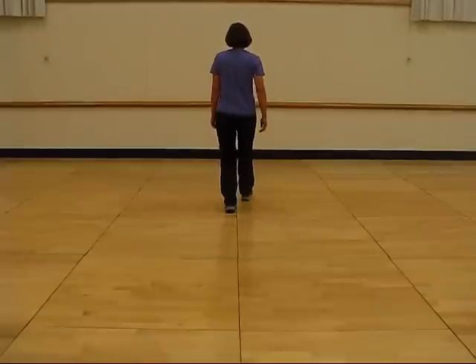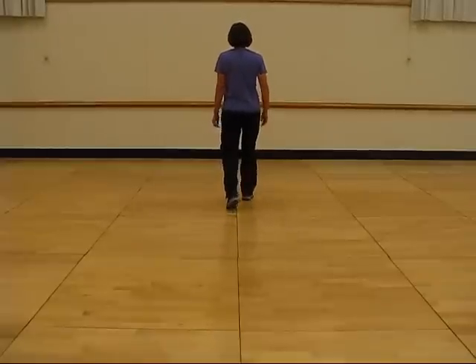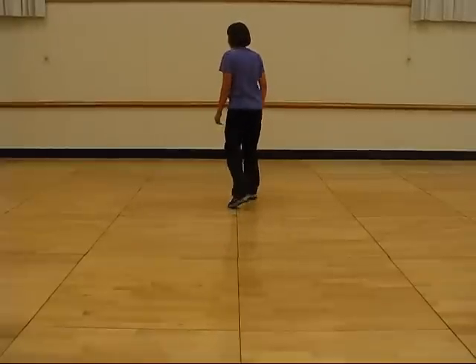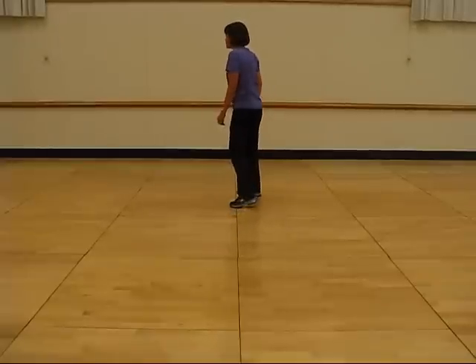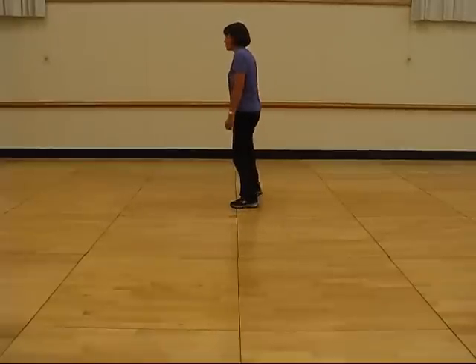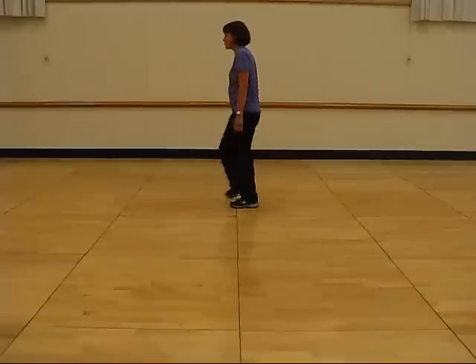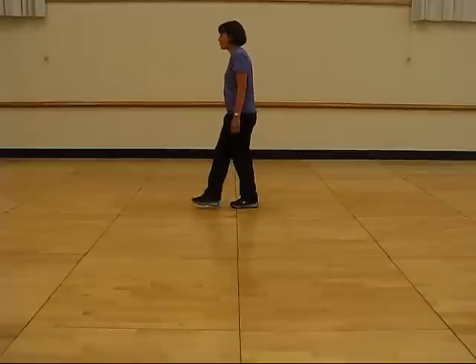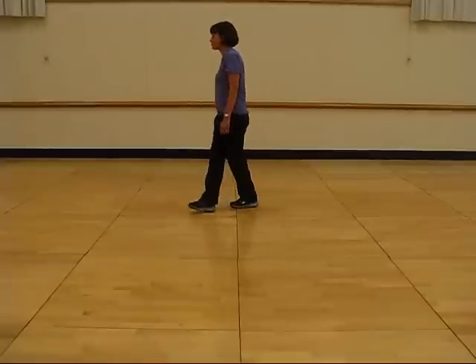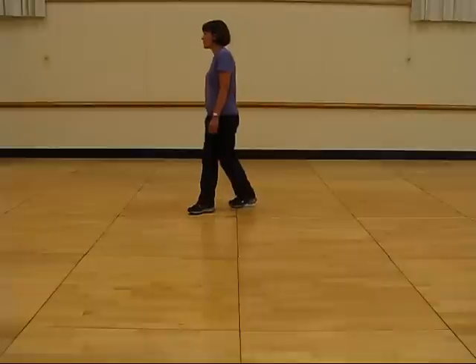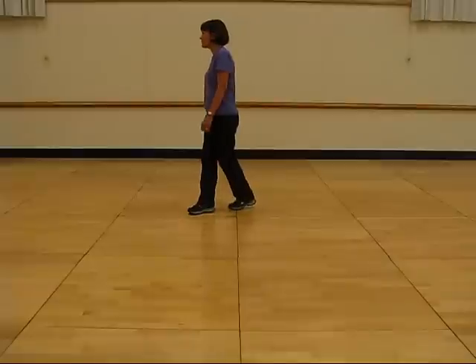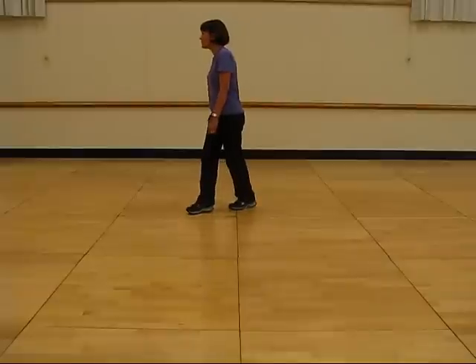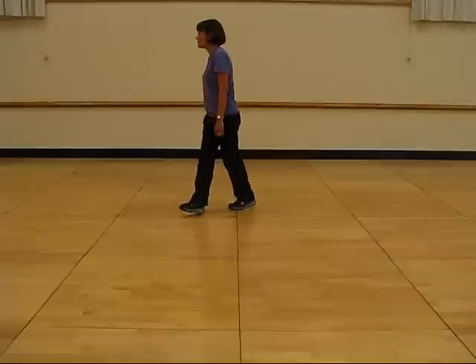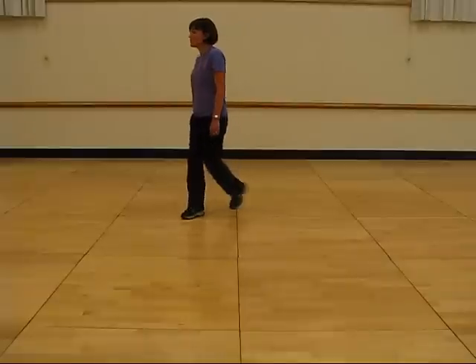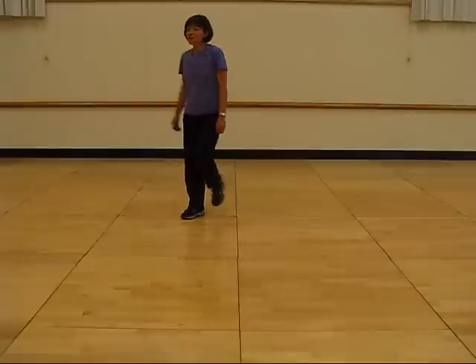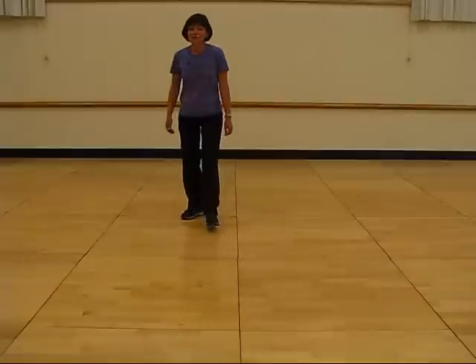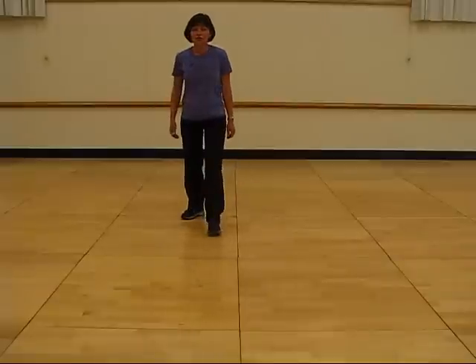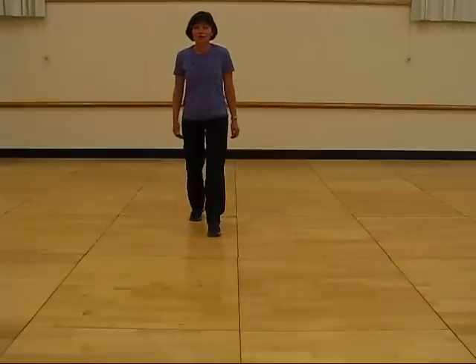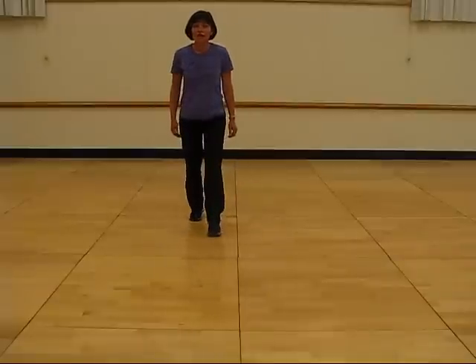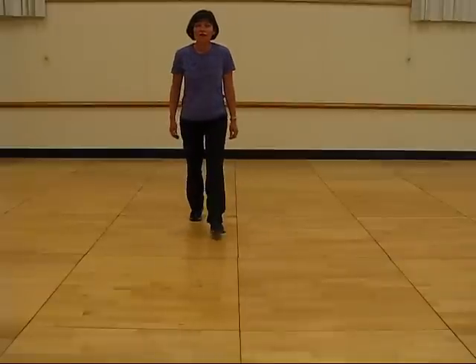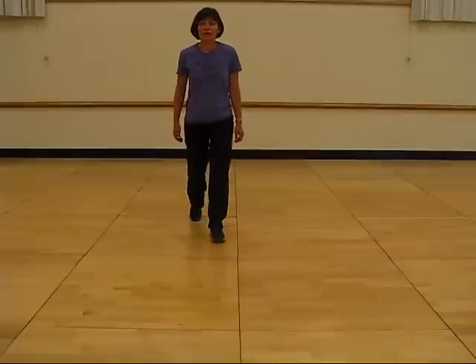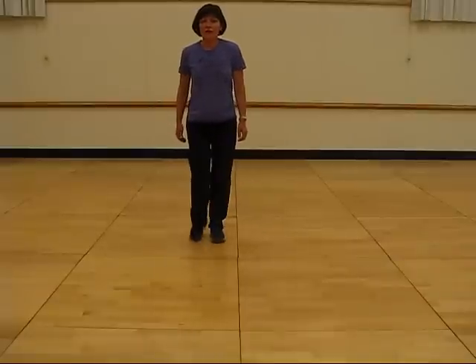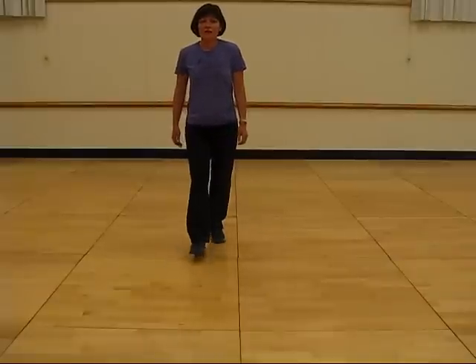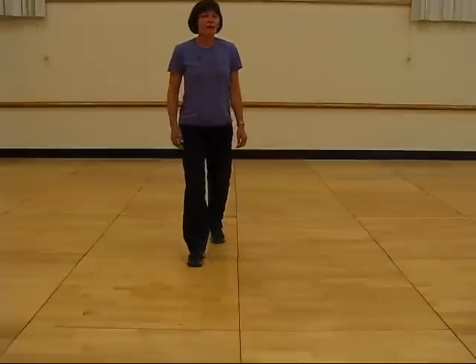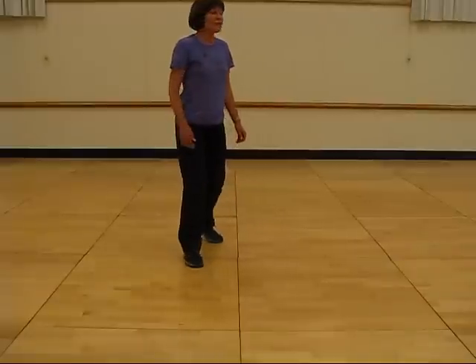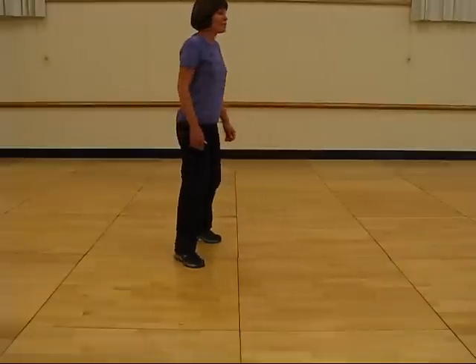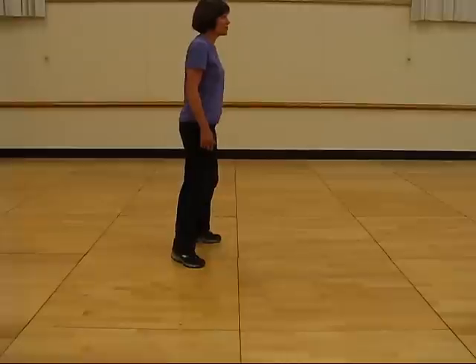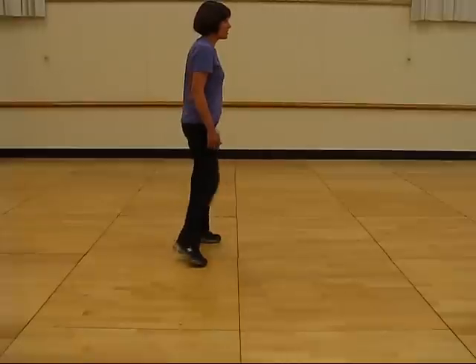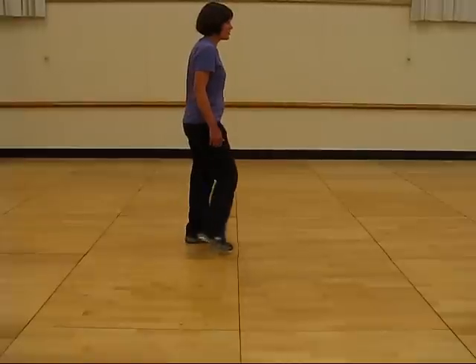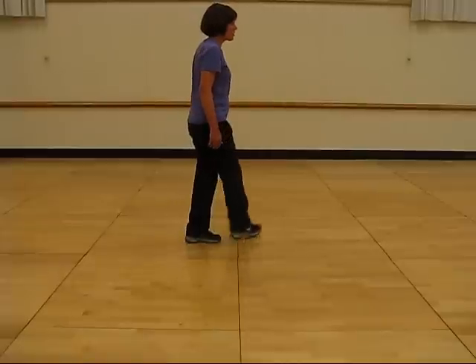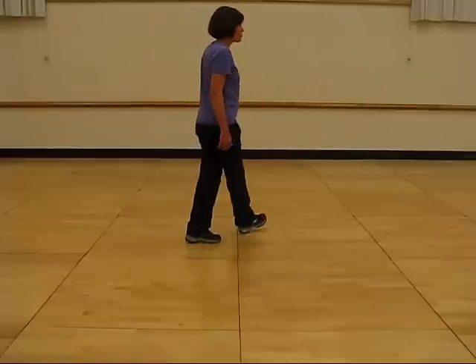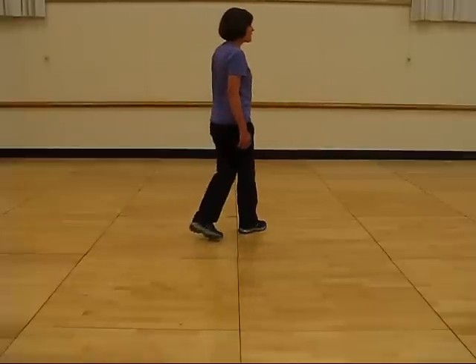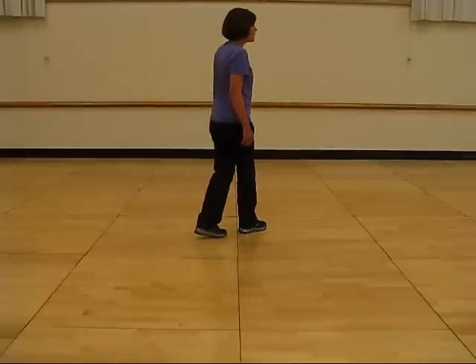Step, quarter turn, cross, shuffle, turn, shuffle. Step, quarter turn, cross, shuffle.